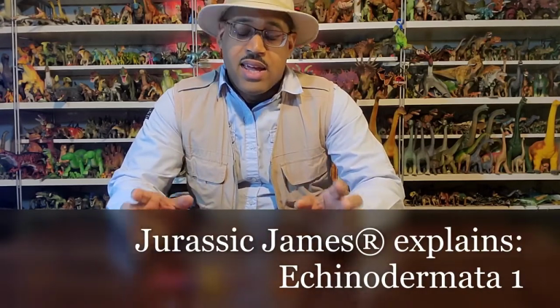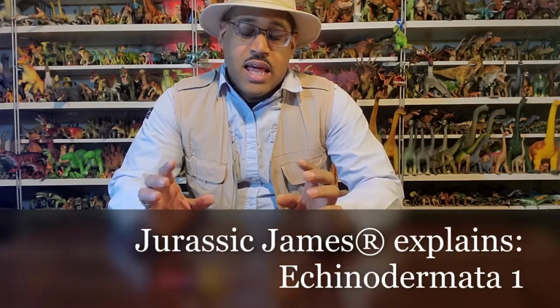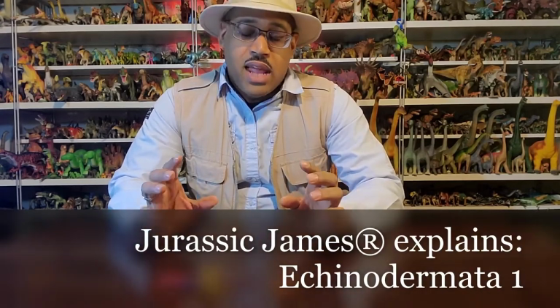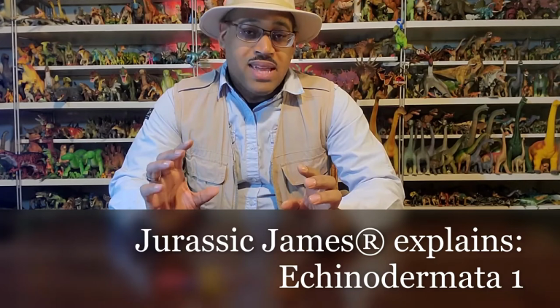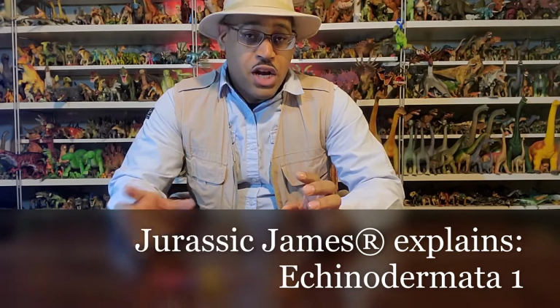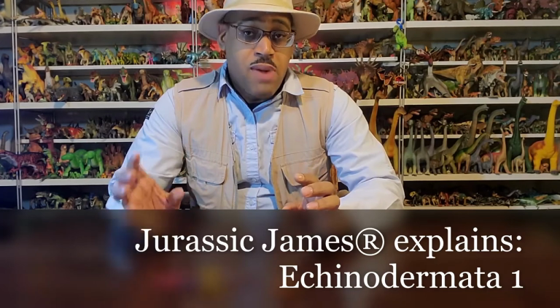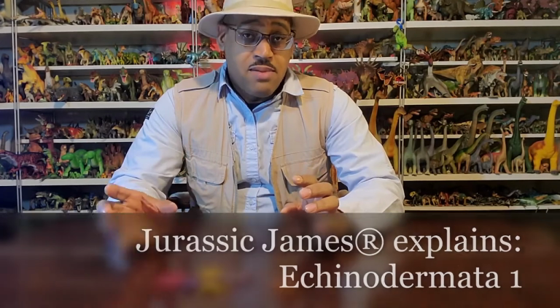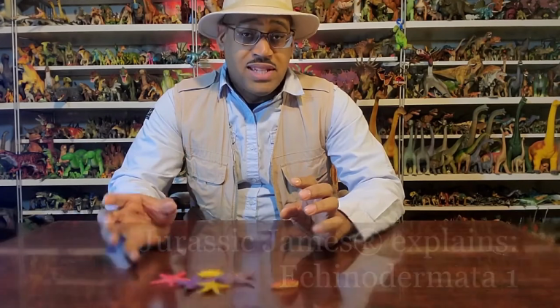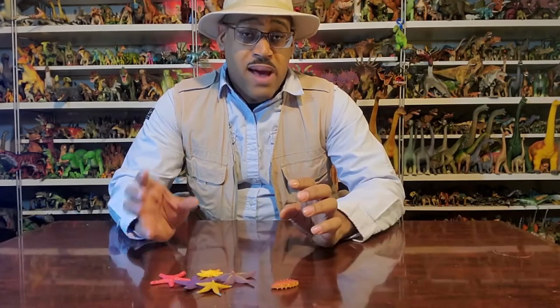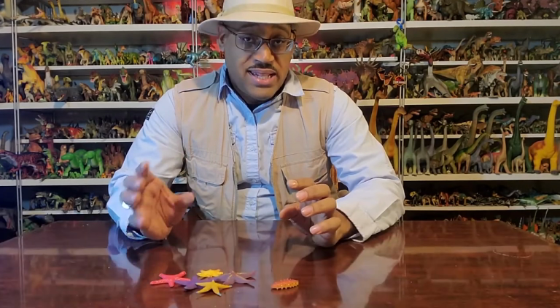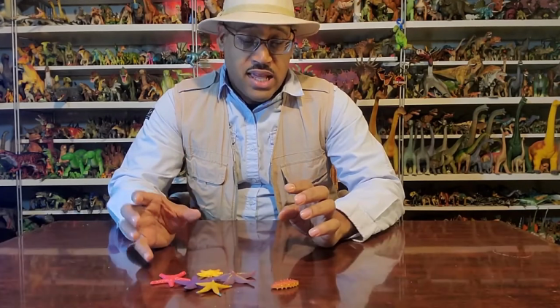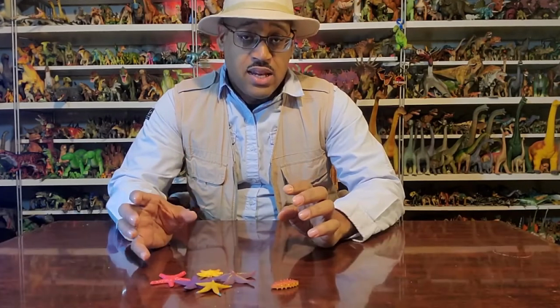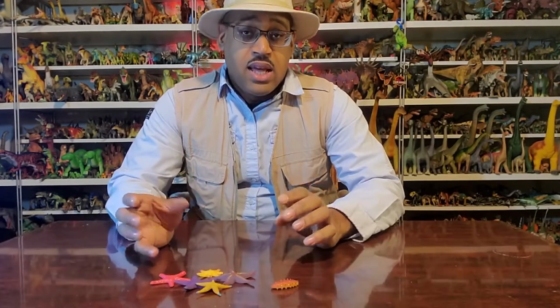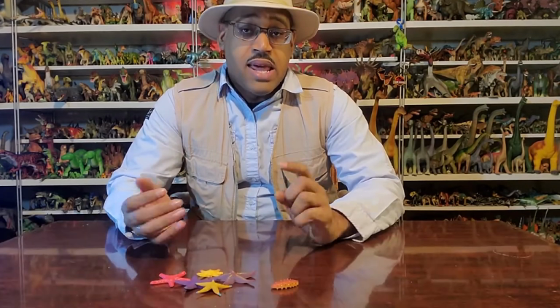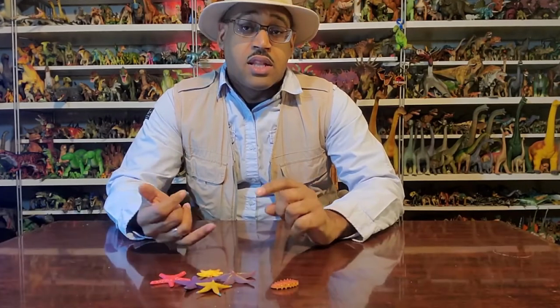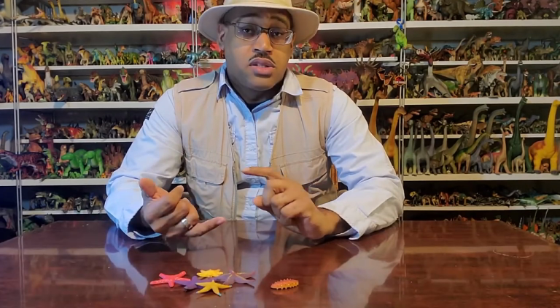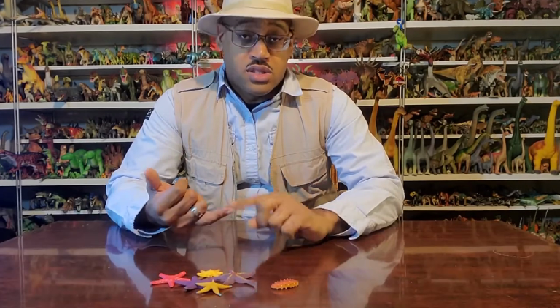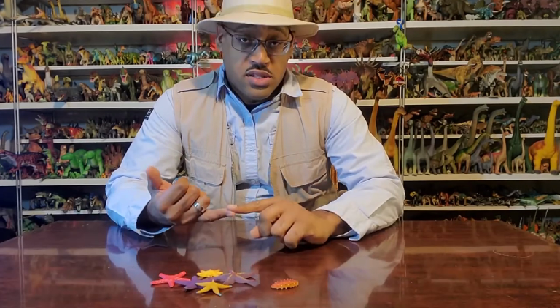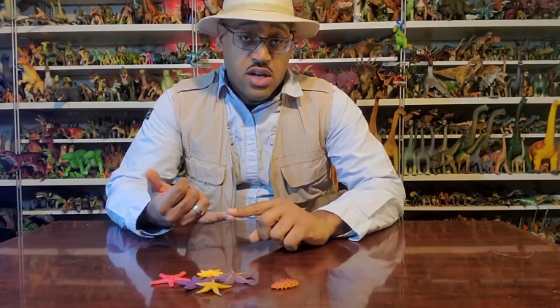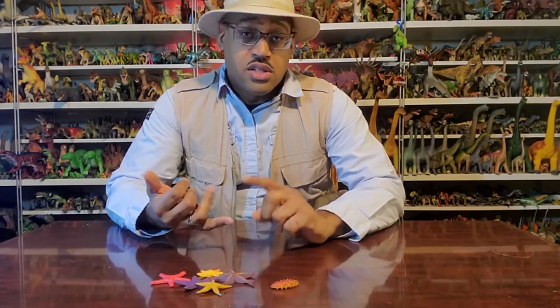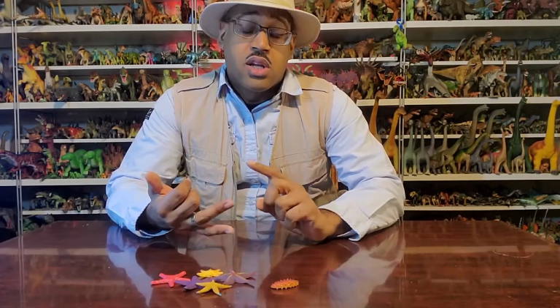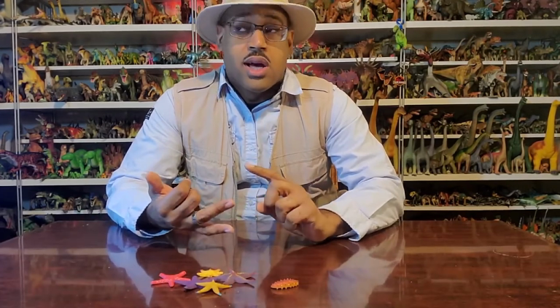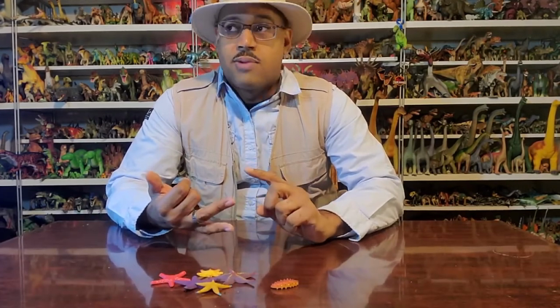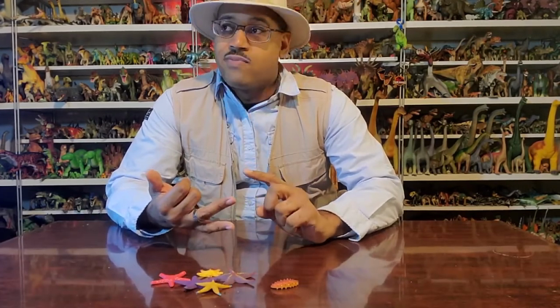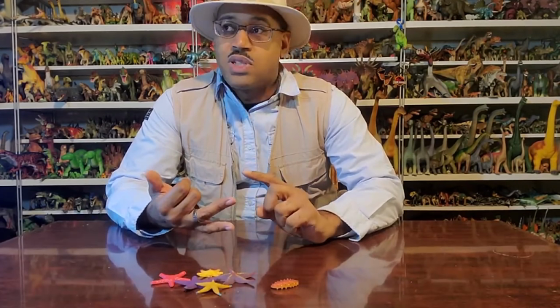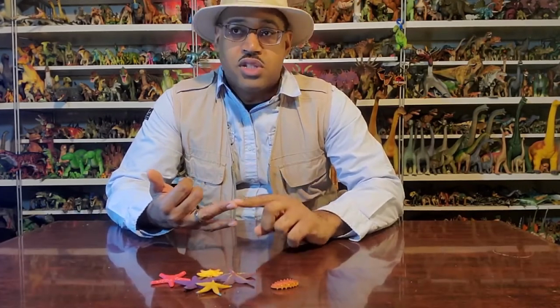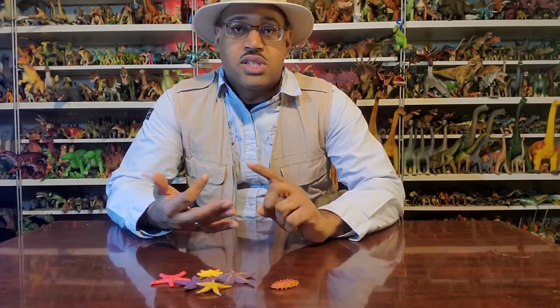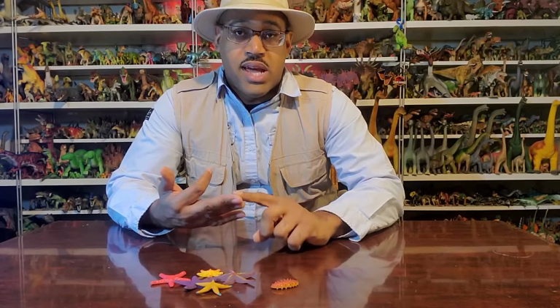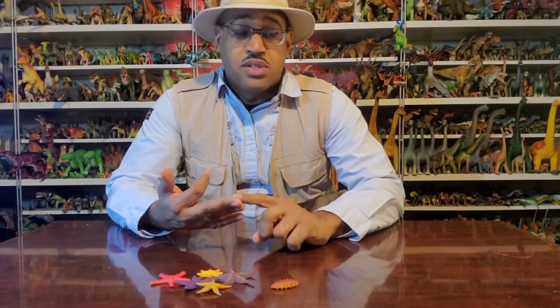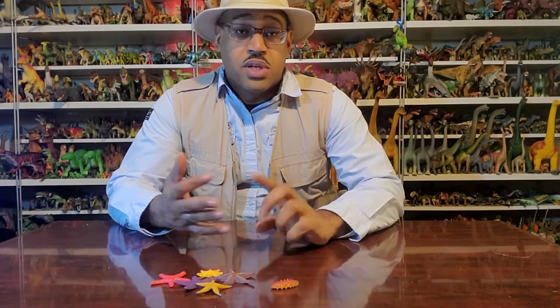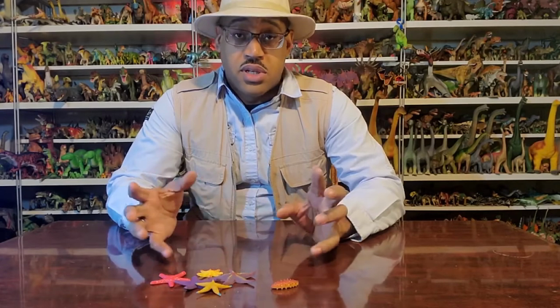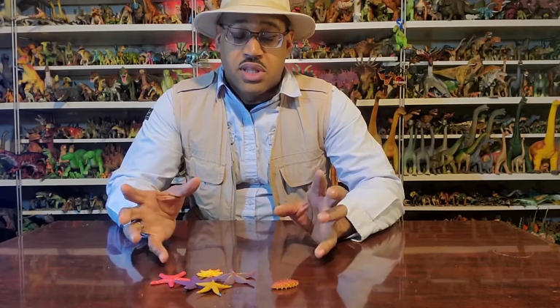Now the name Echinodermata means spiny skin, and that includes sea stars, sea urchins, sand dollars, those things.